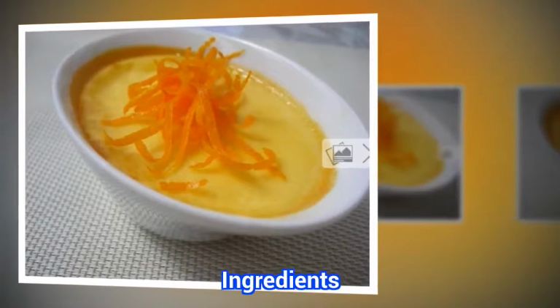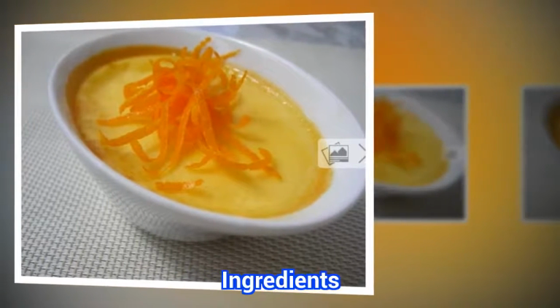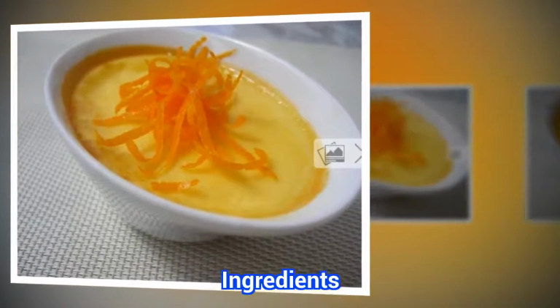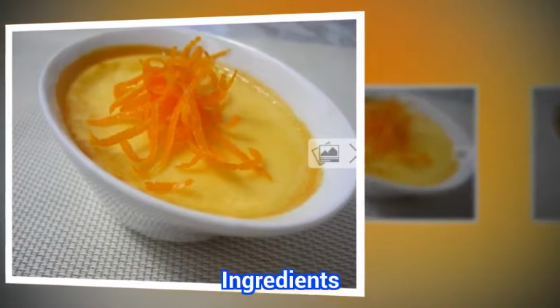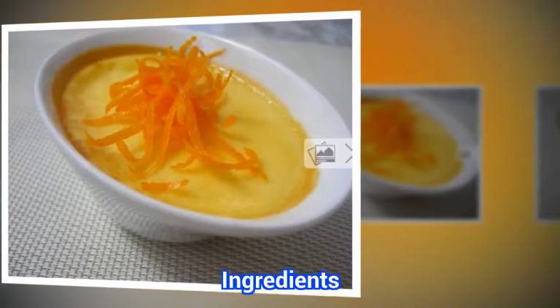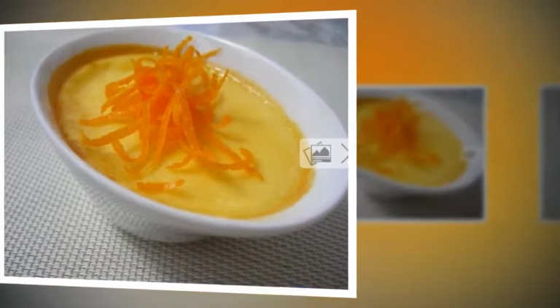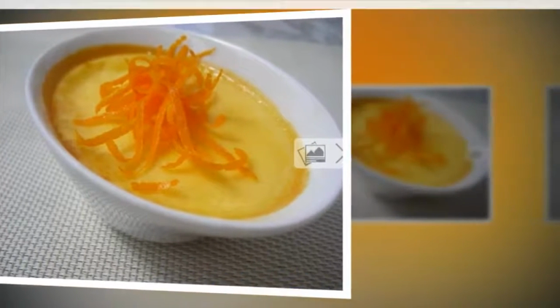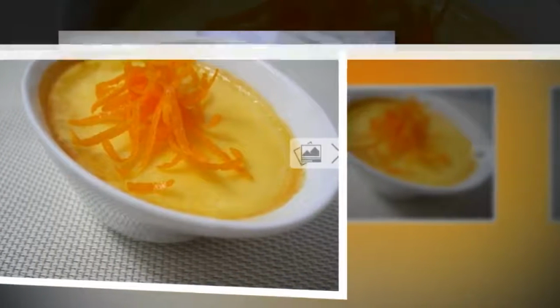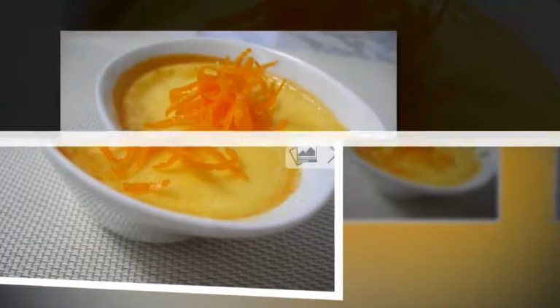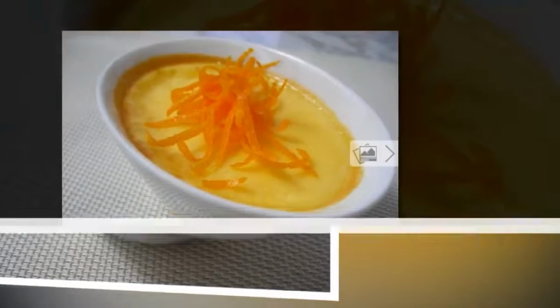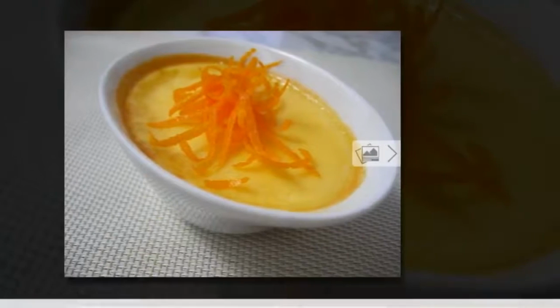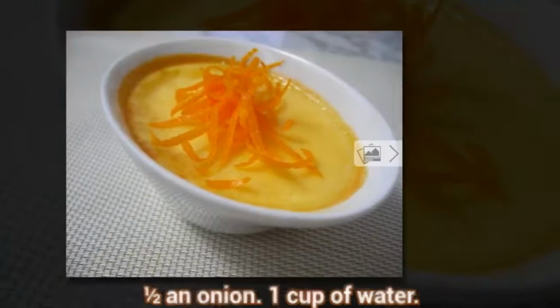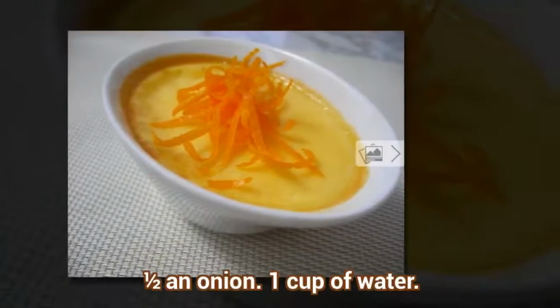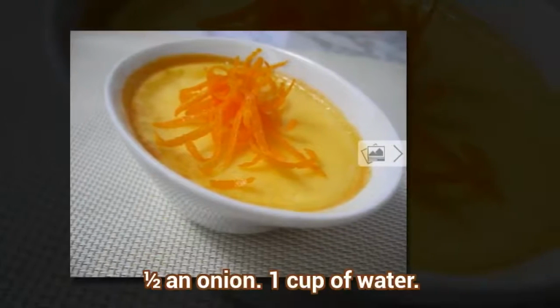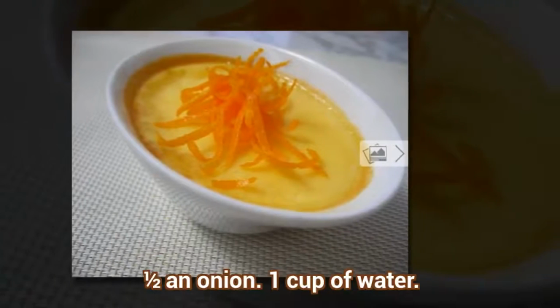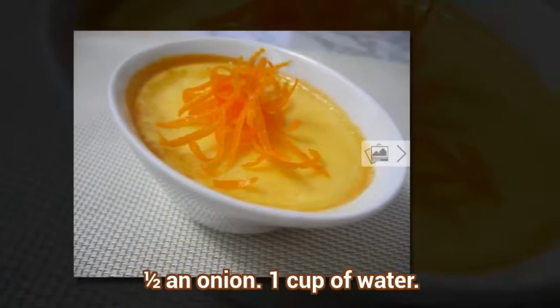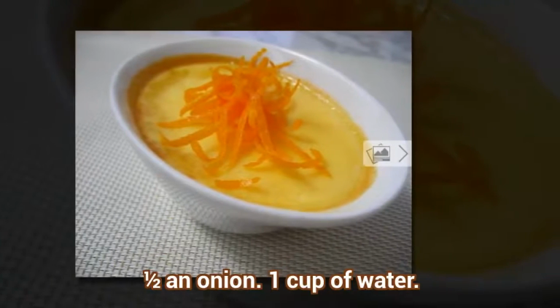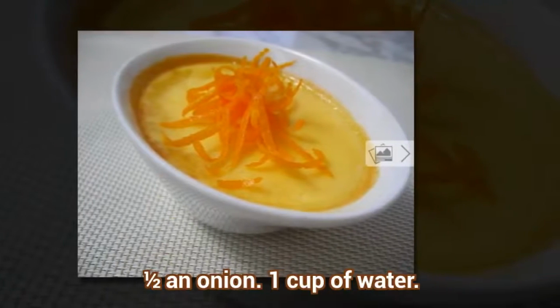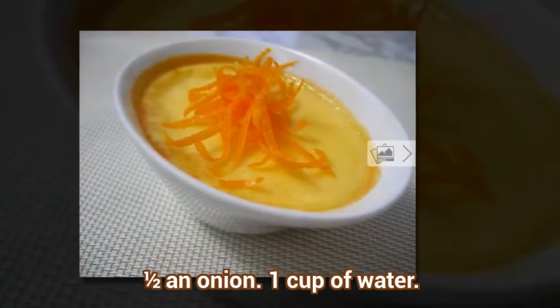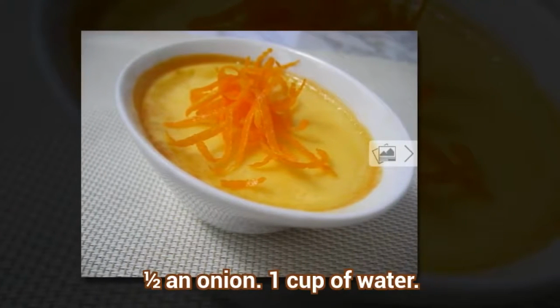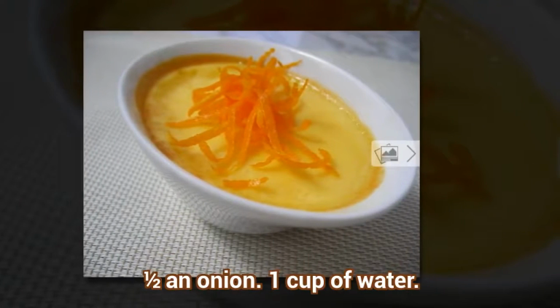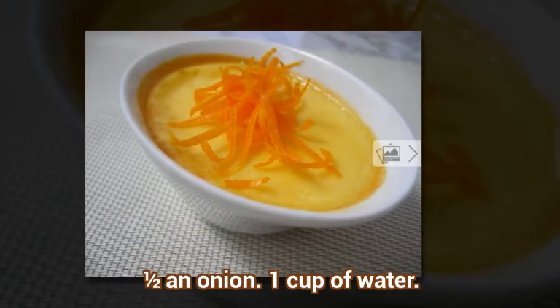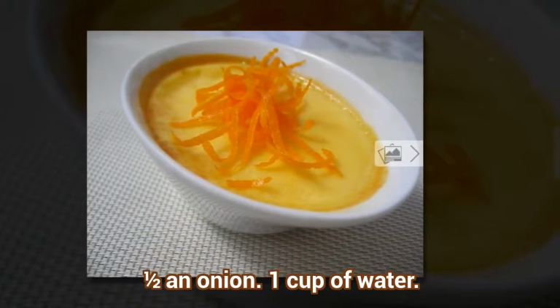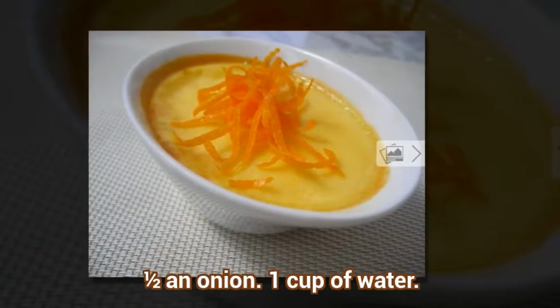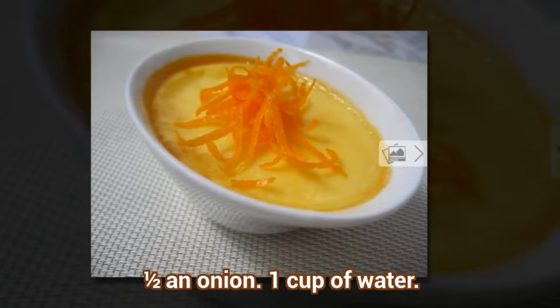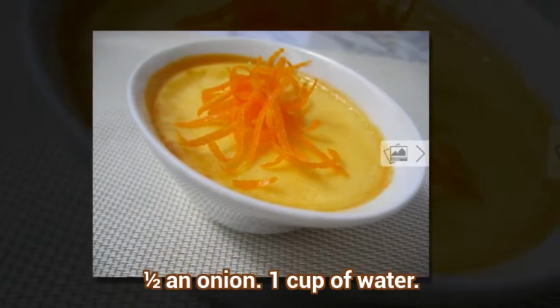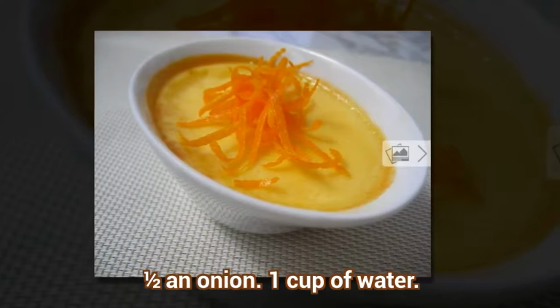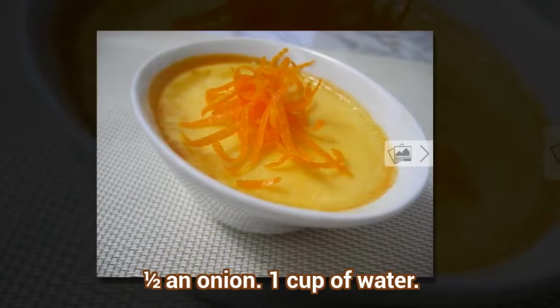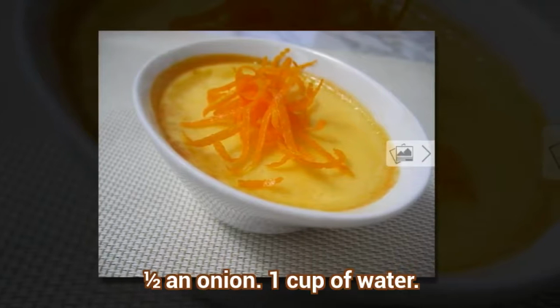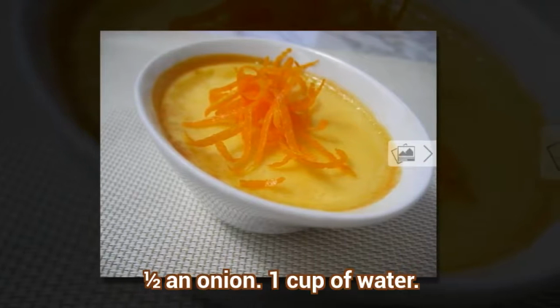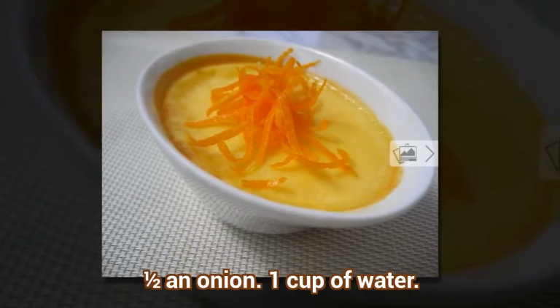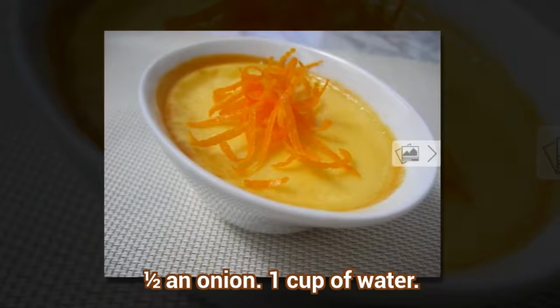Ingredients: half an onion and 1 cup of water.